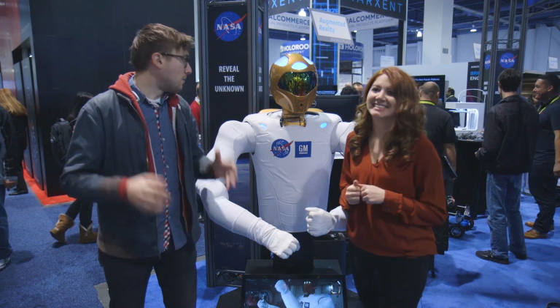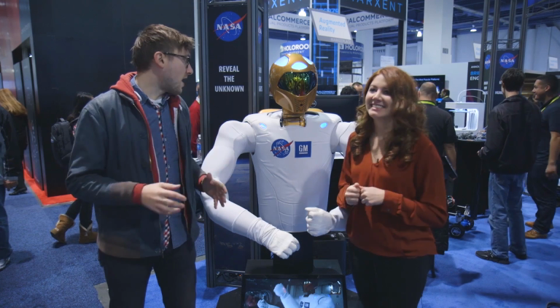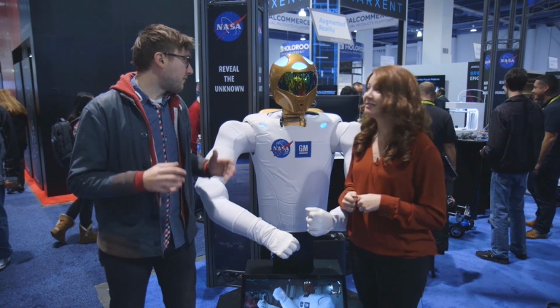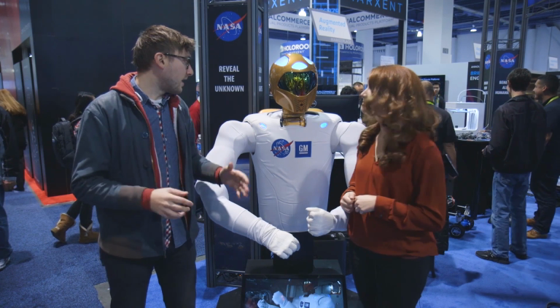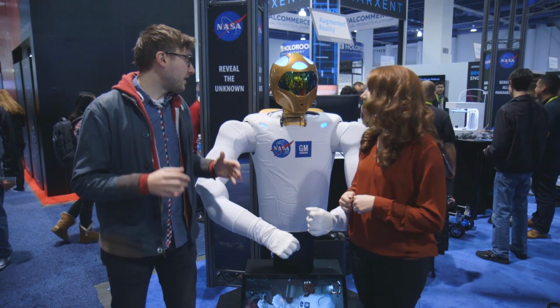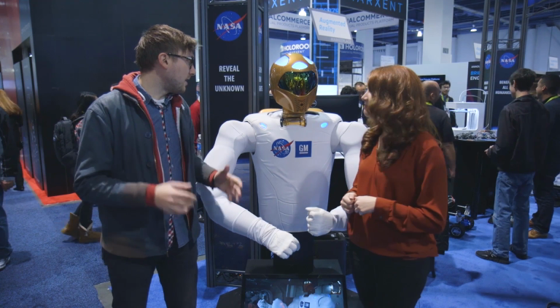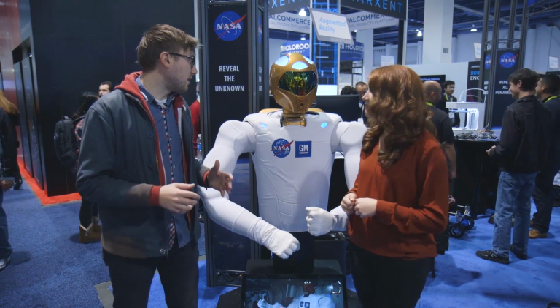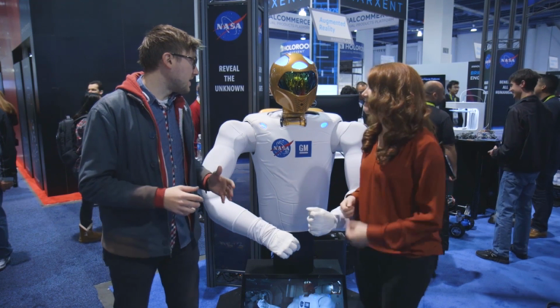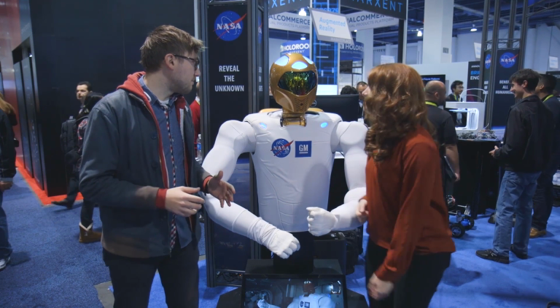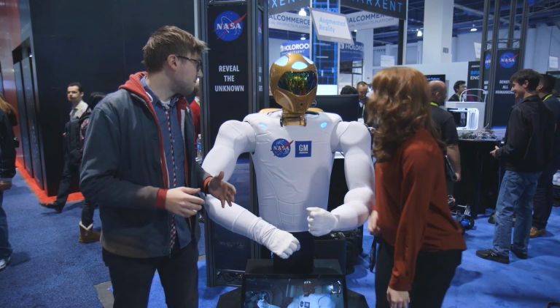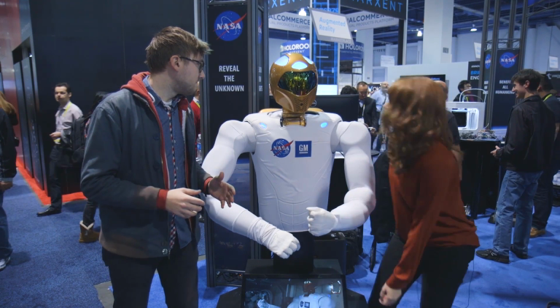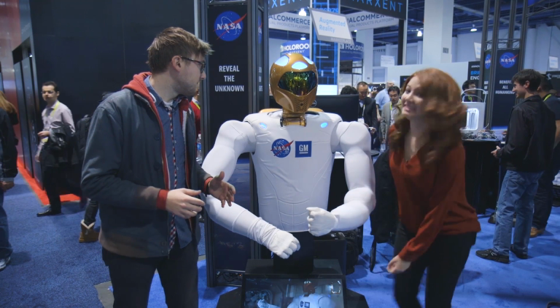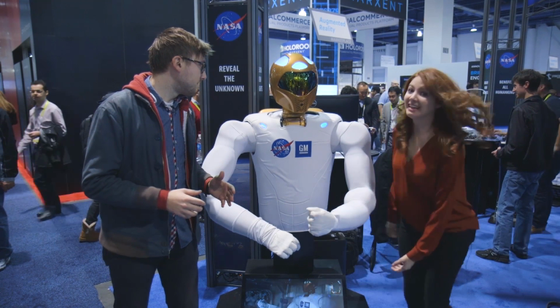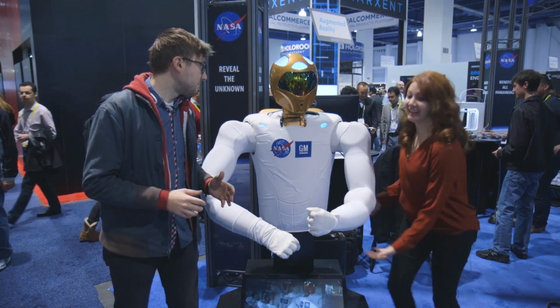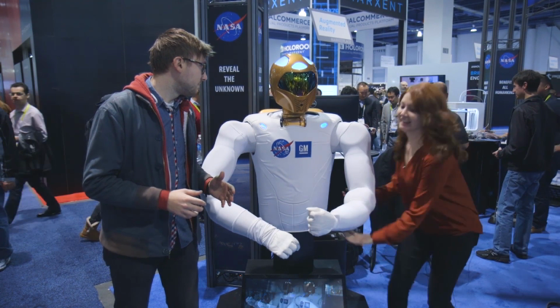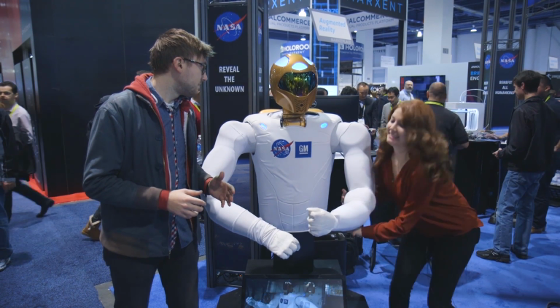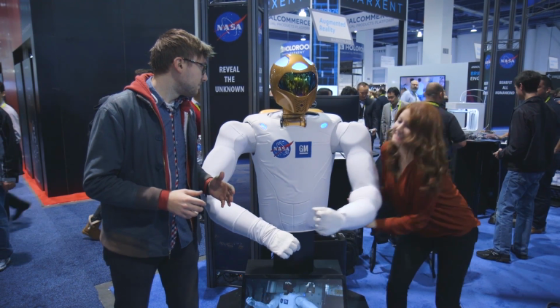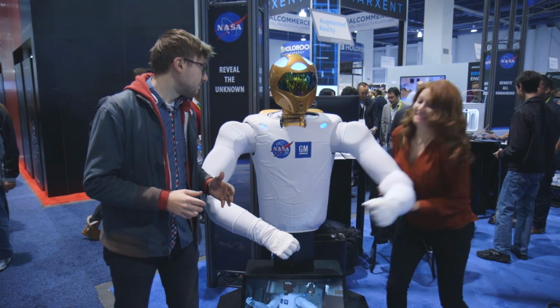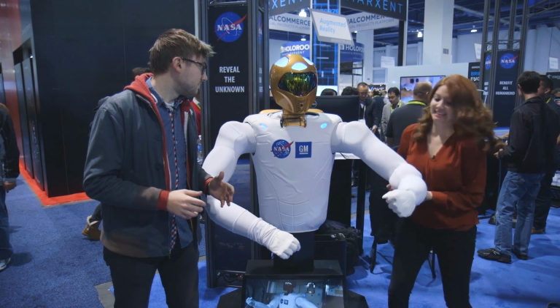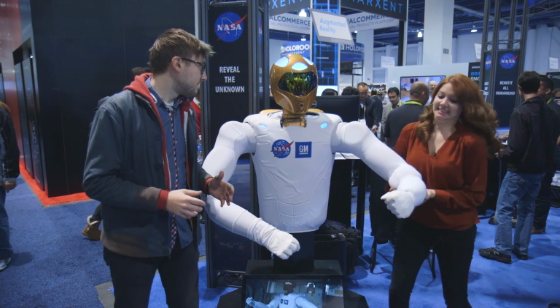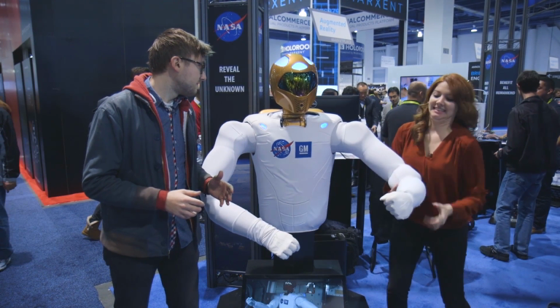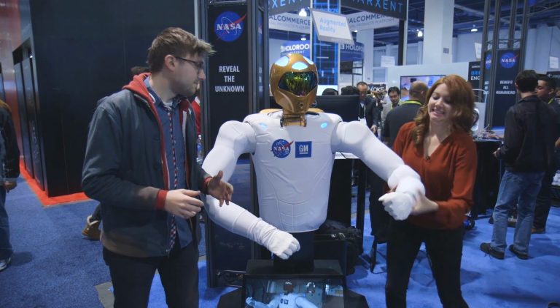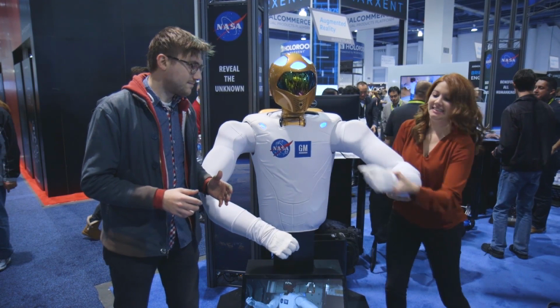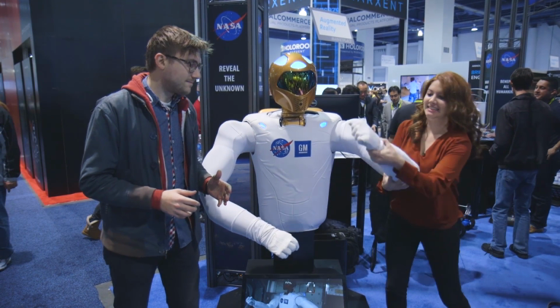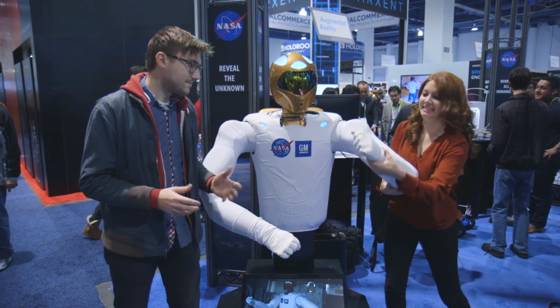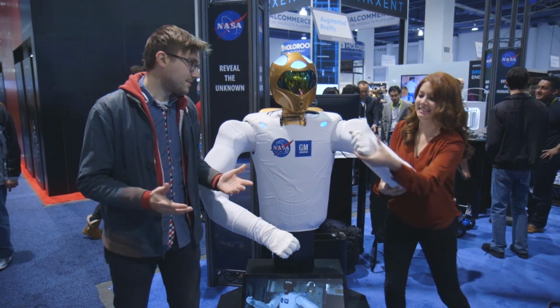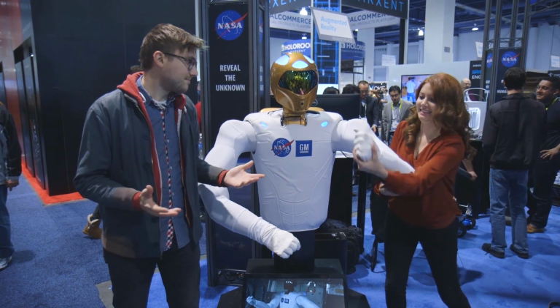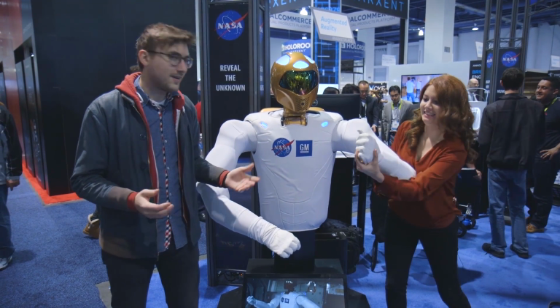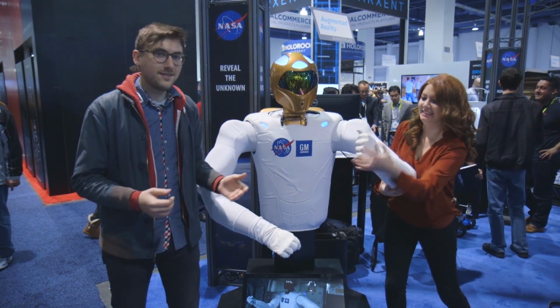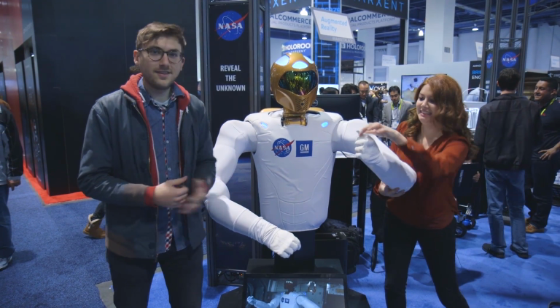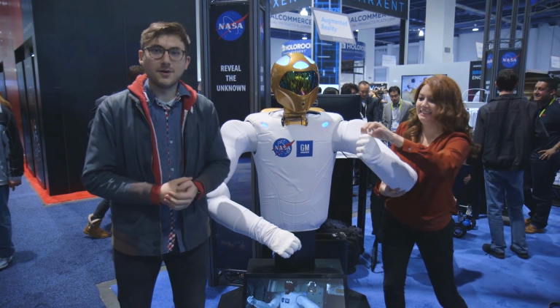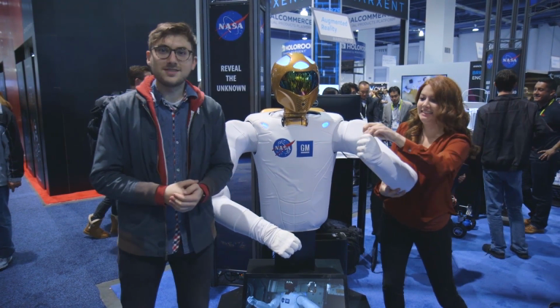Robonaut, if you're ready, give me a thumbs up. That works.